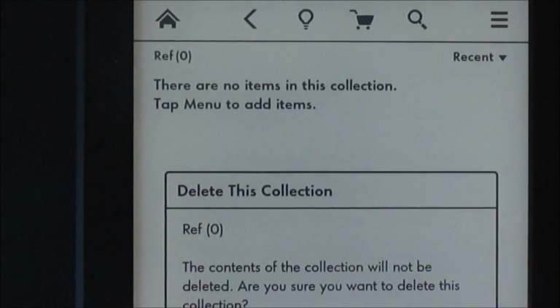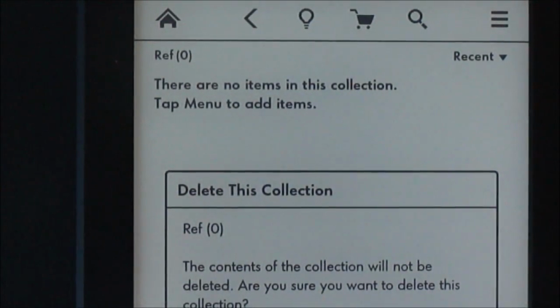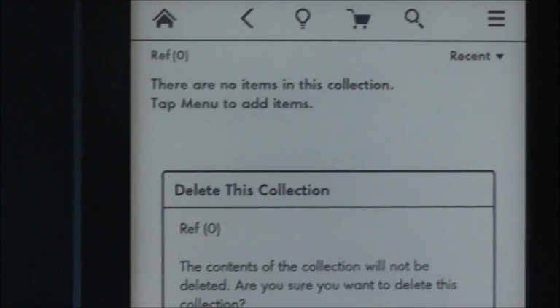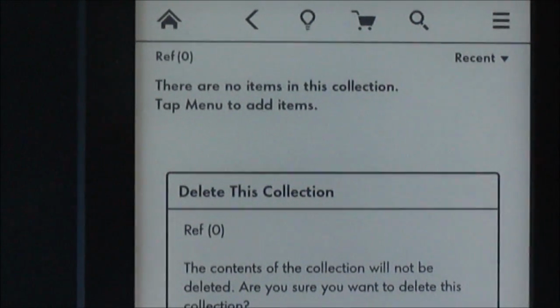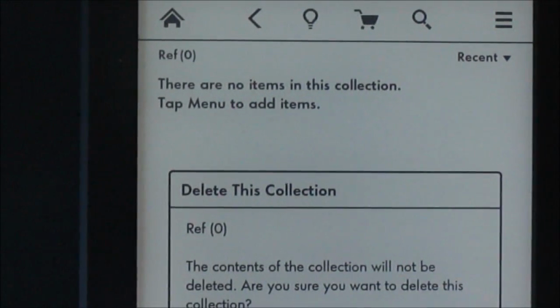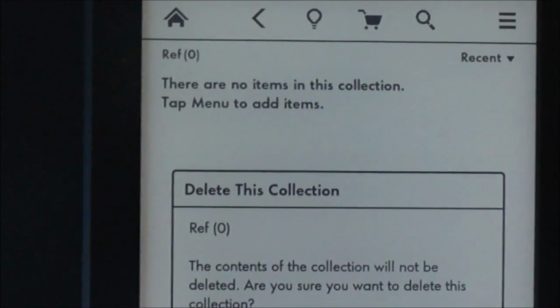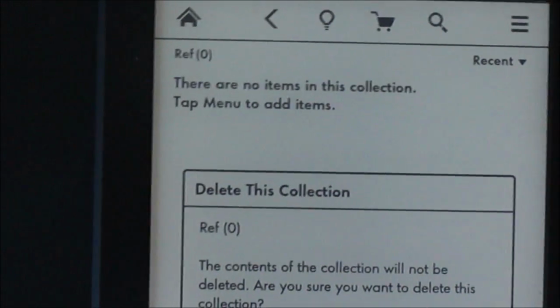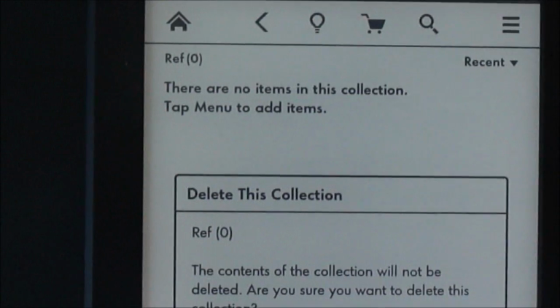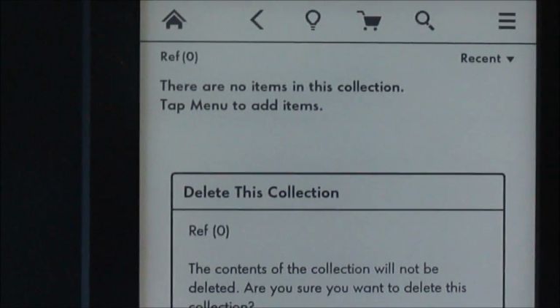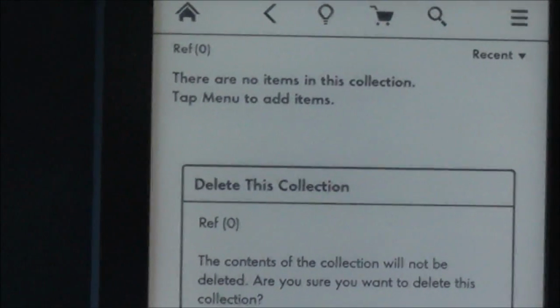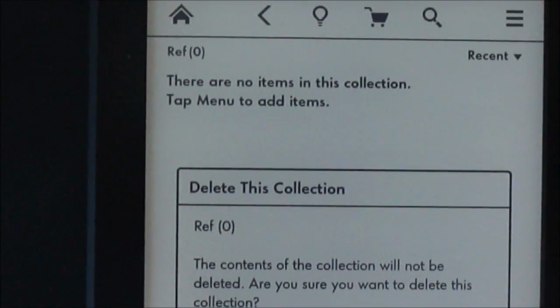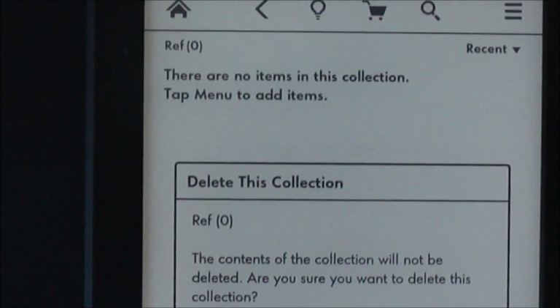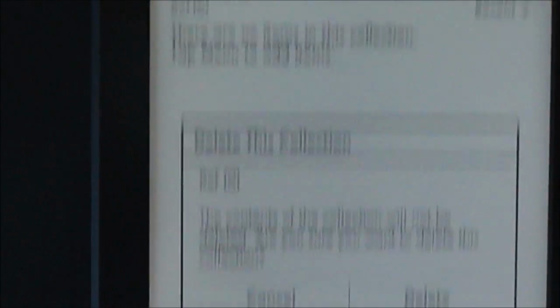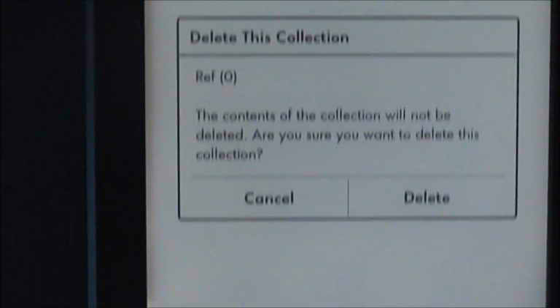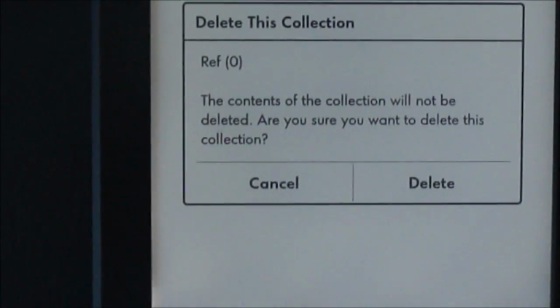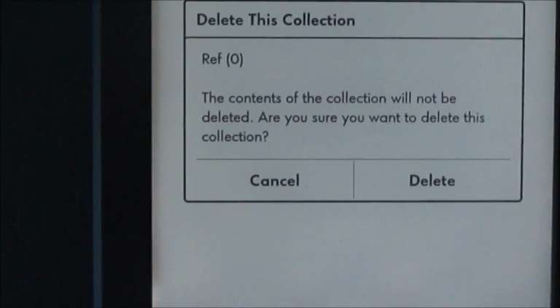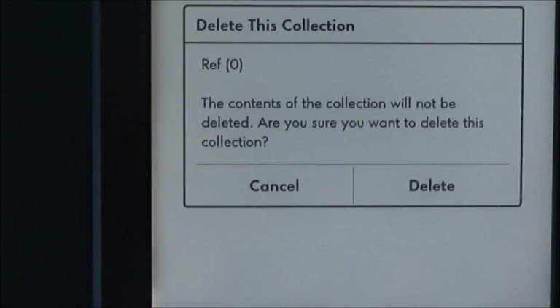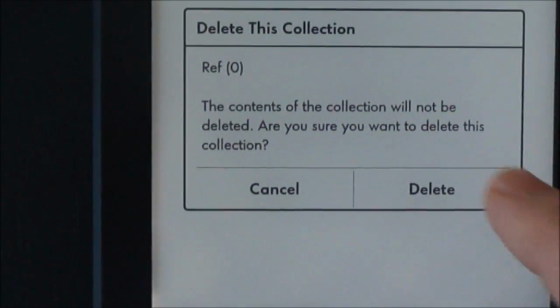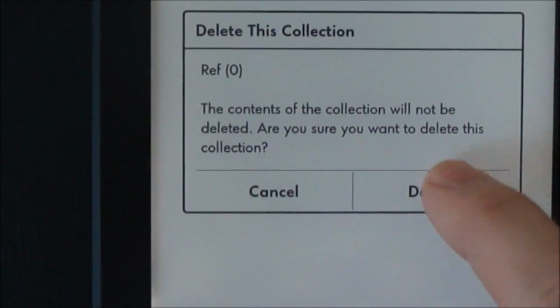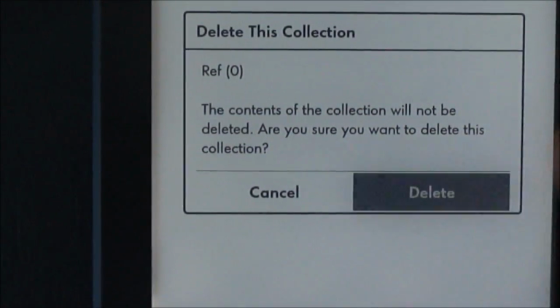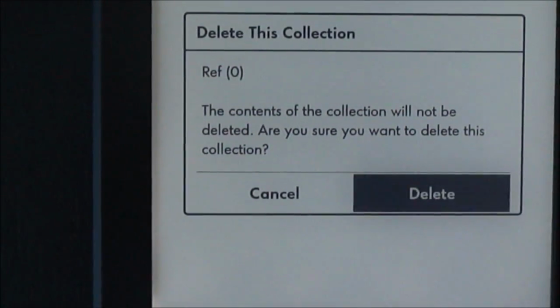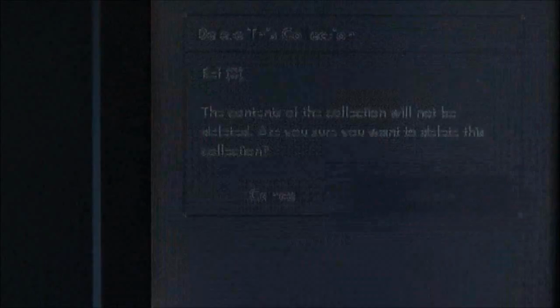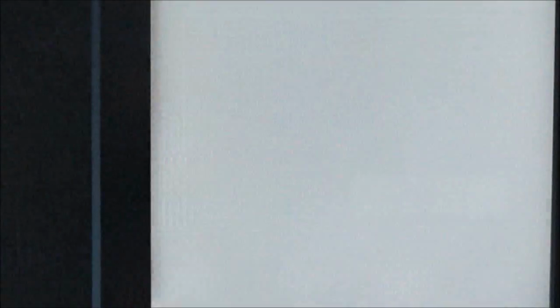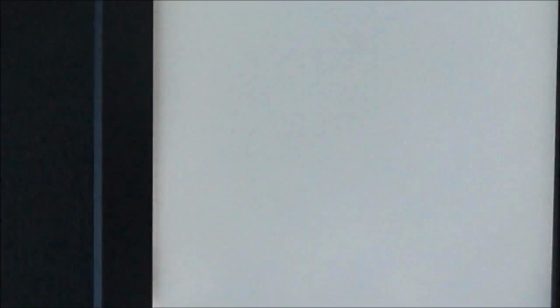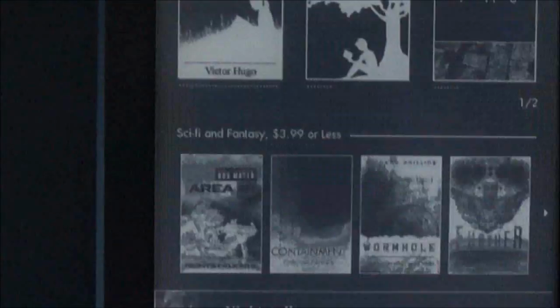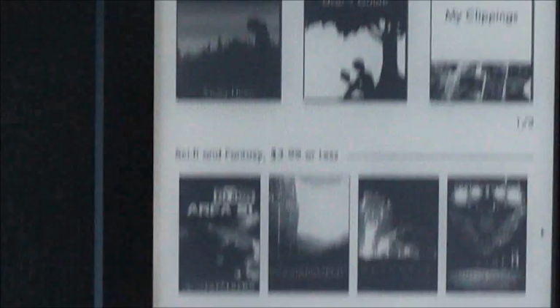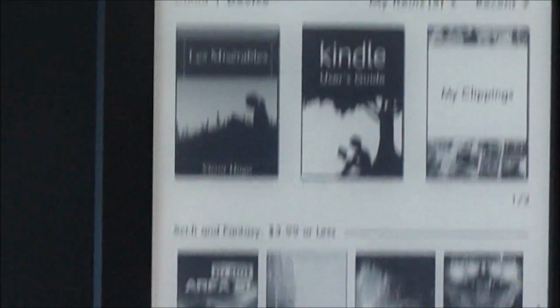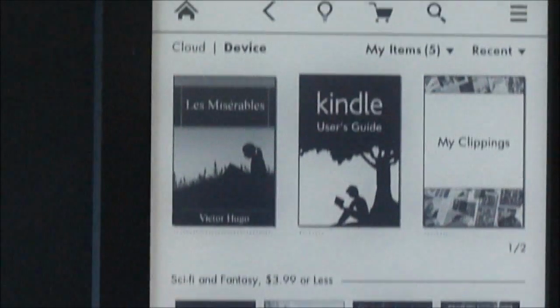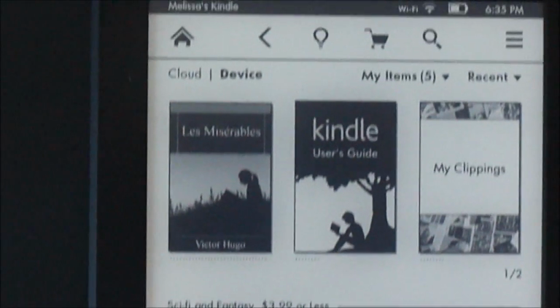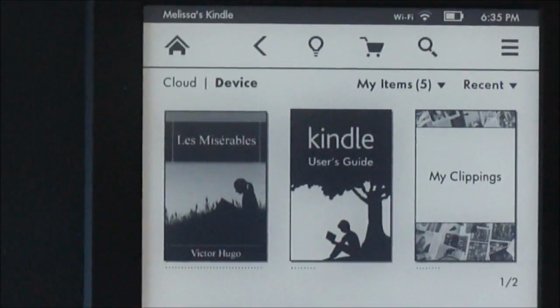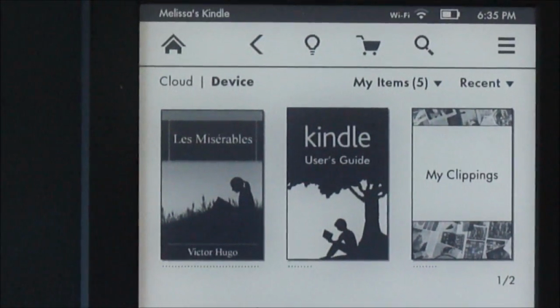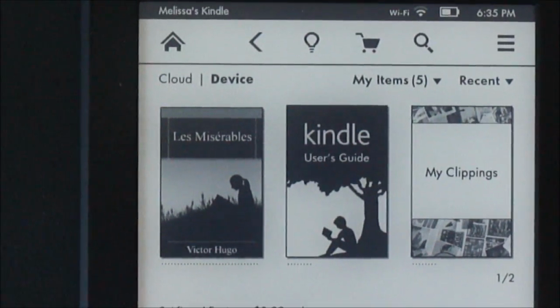And it will ask you if you're sure you want to delete that collection, and you decide to delete. Easy as that.